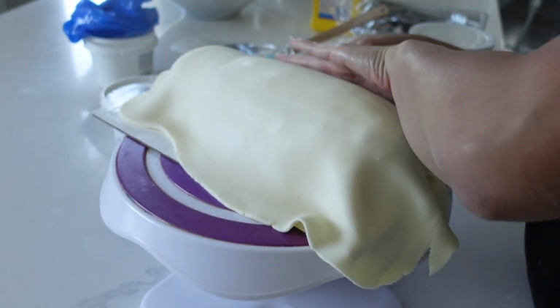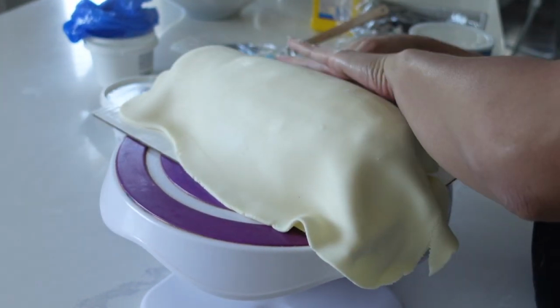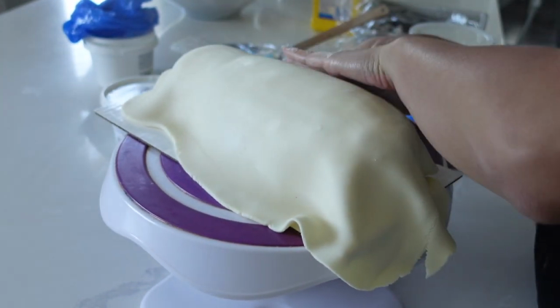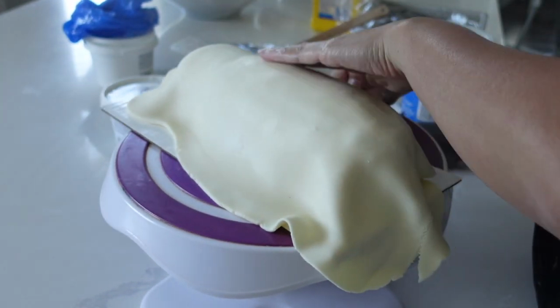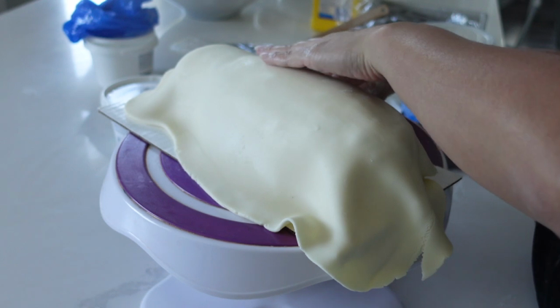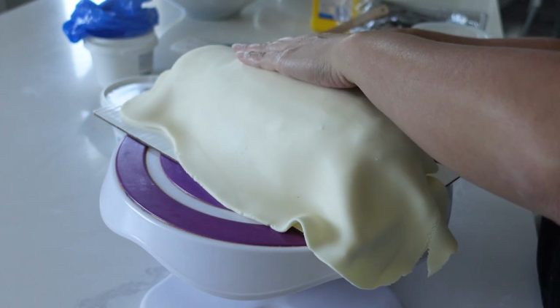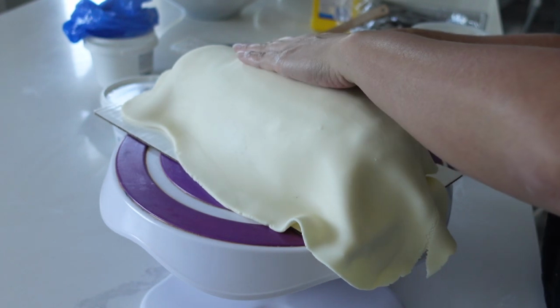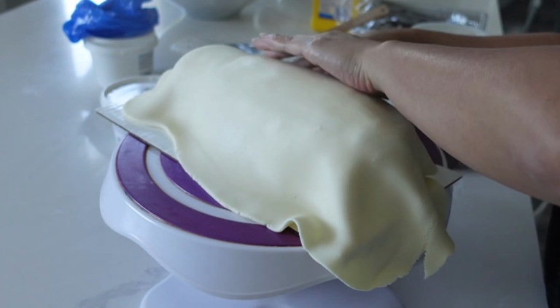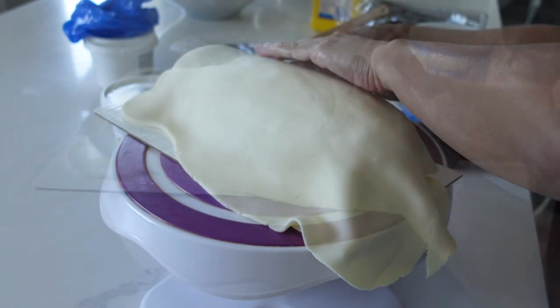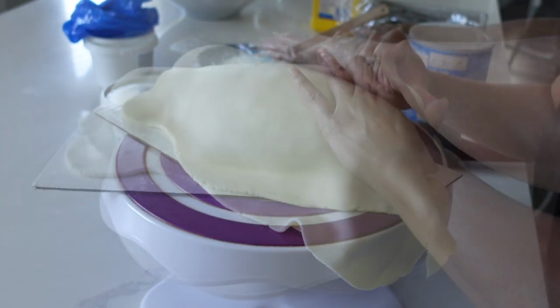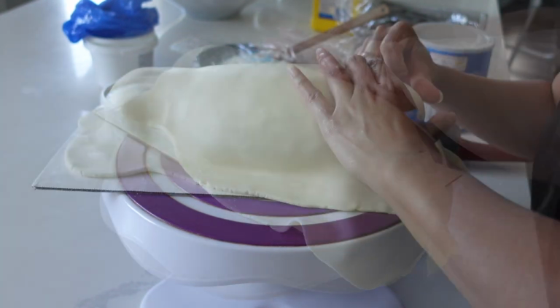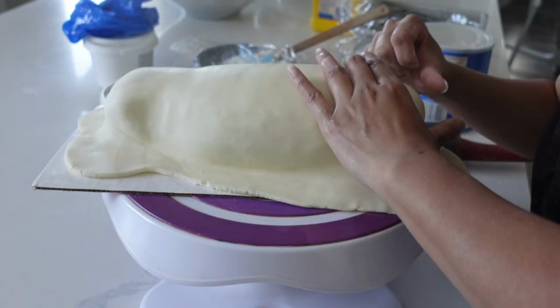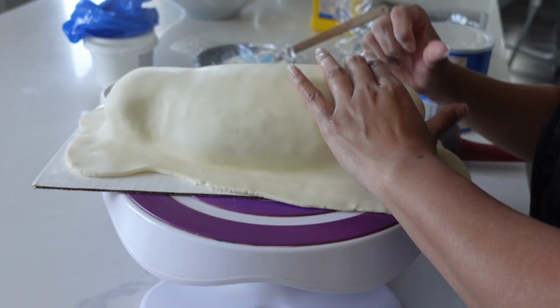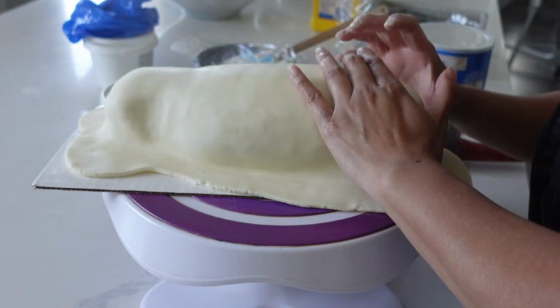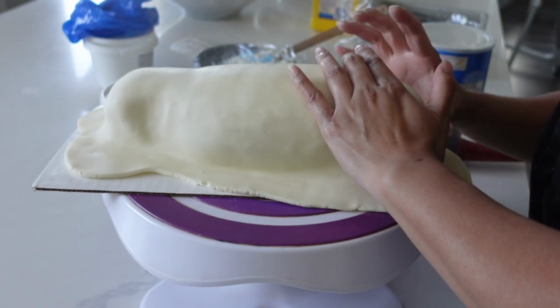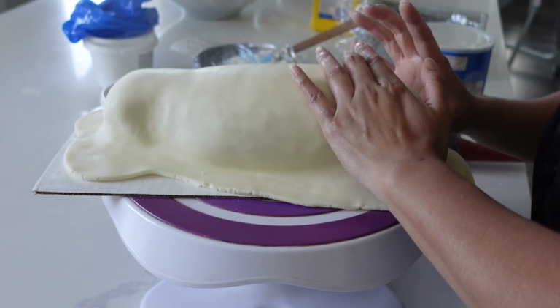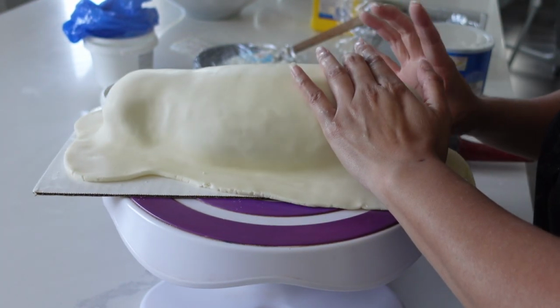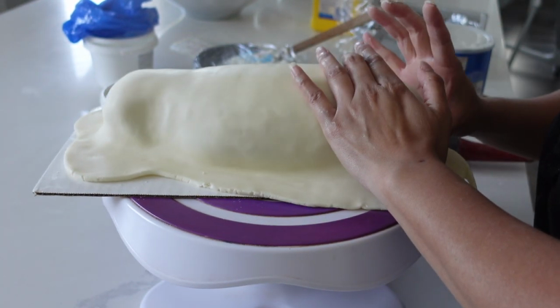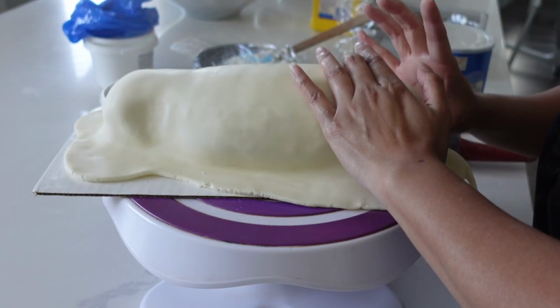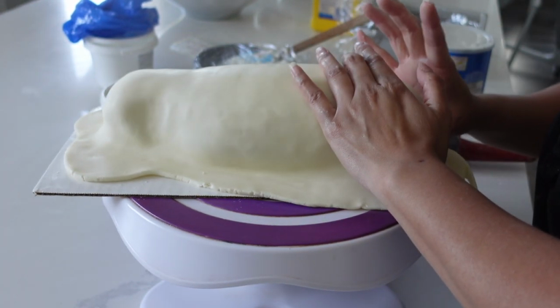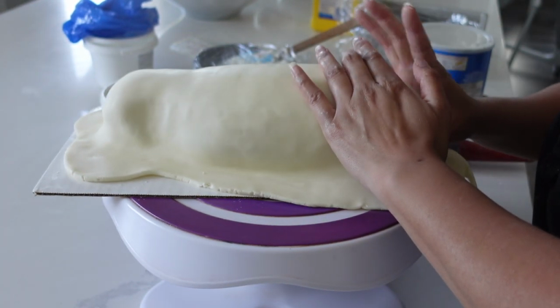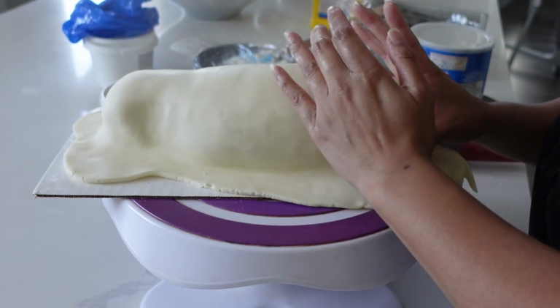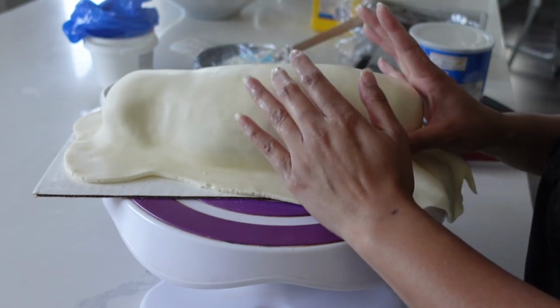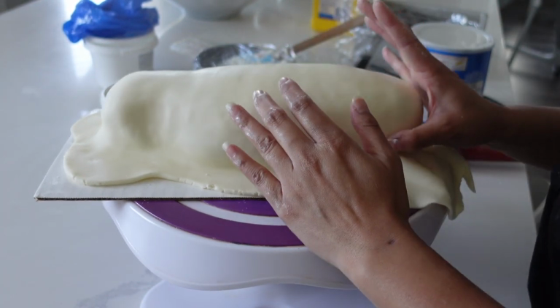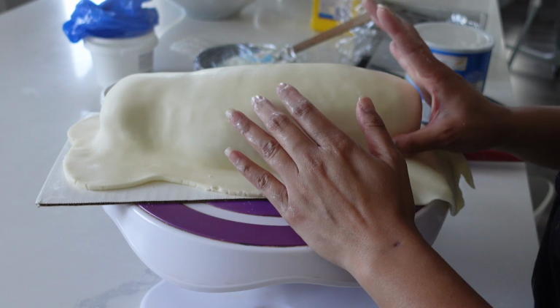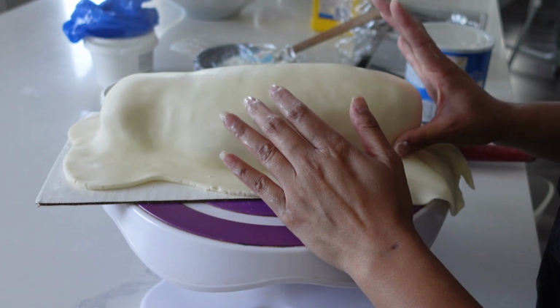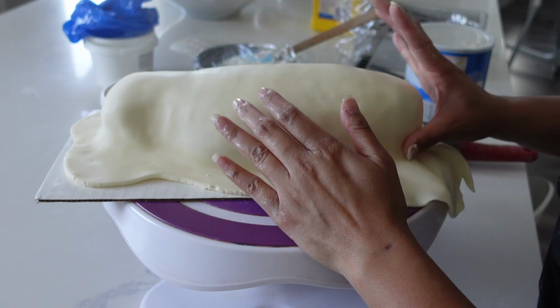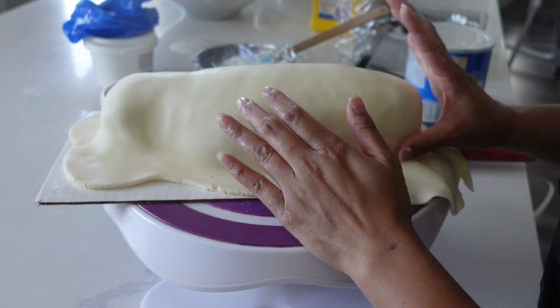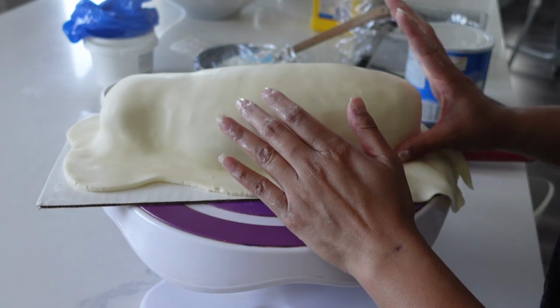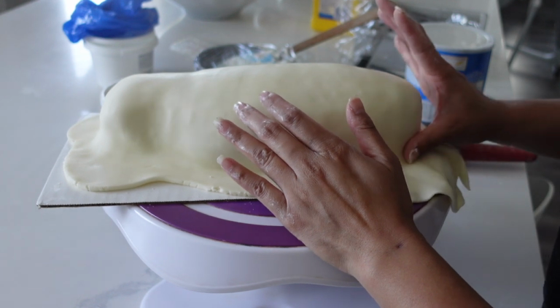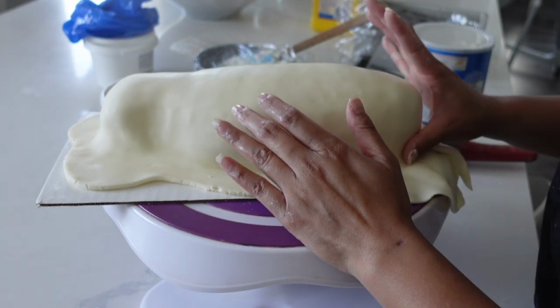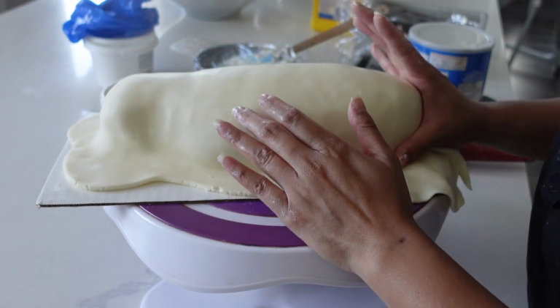Satin Ice sent me this glorious modeling chocolate in another package that I'm going to share with you guys in a very, very near future video.